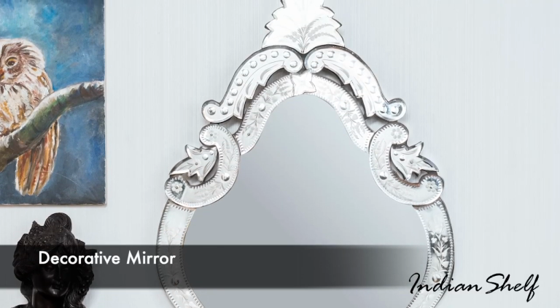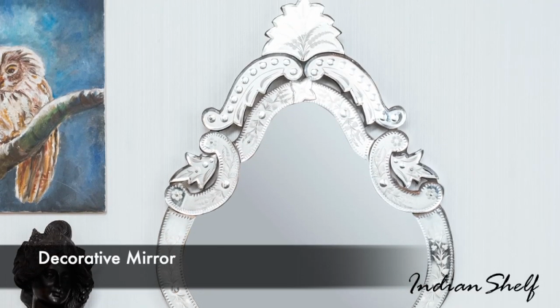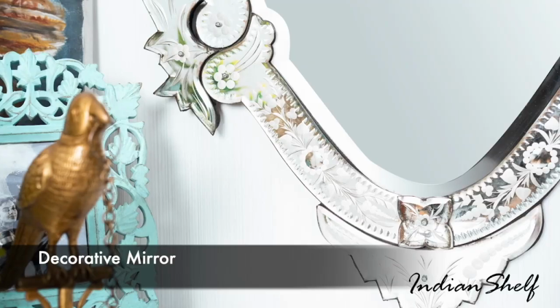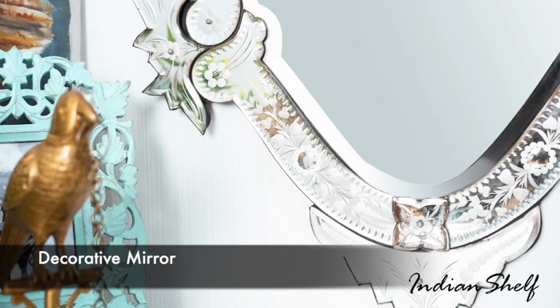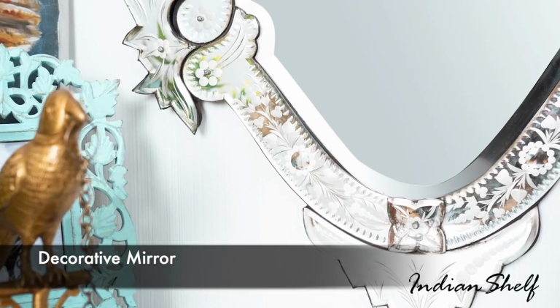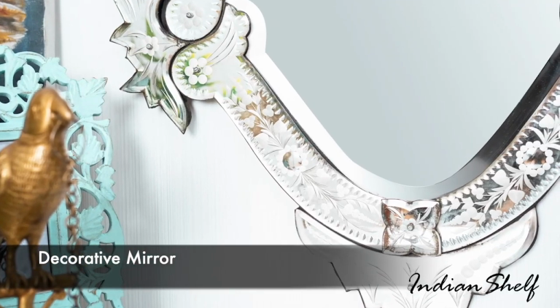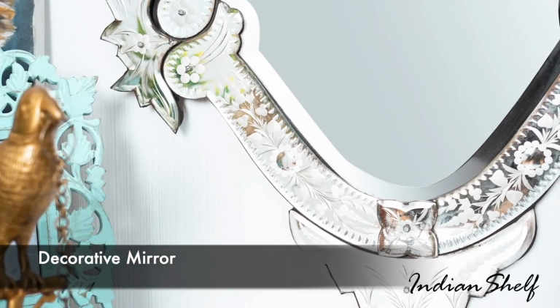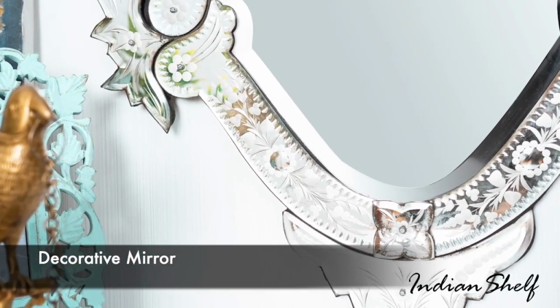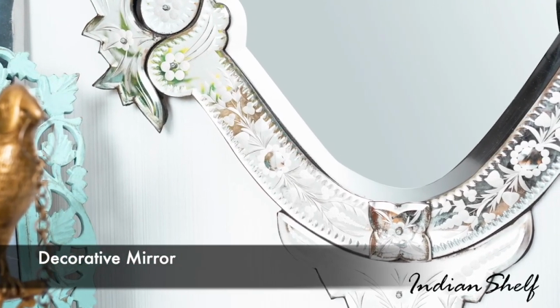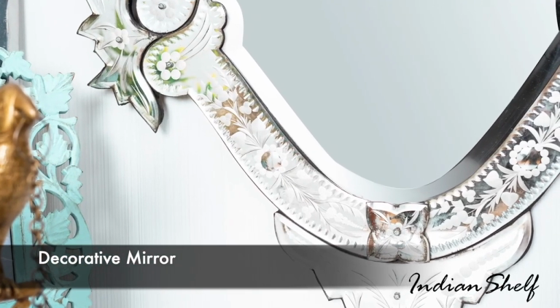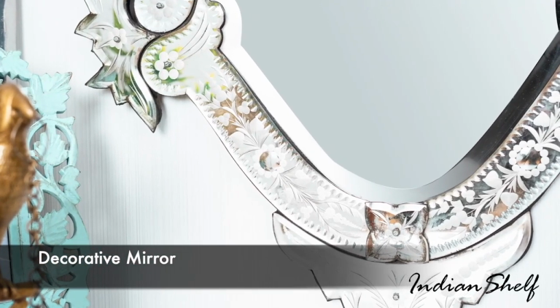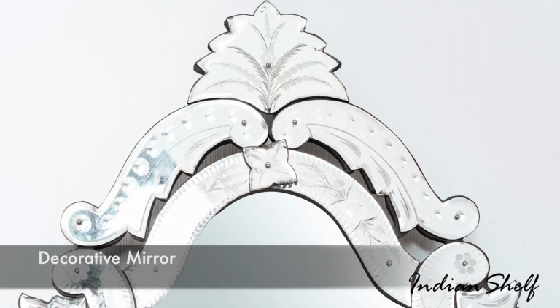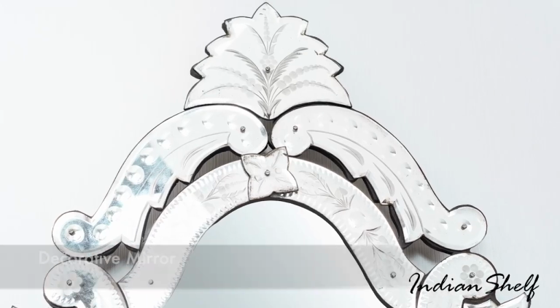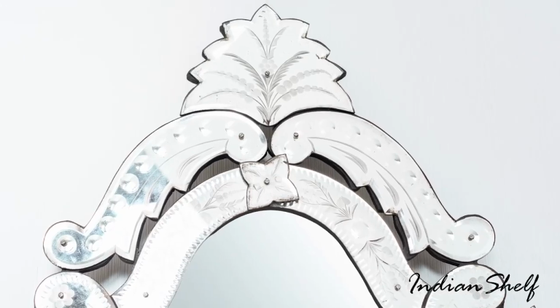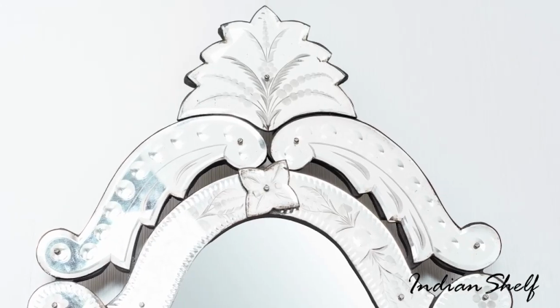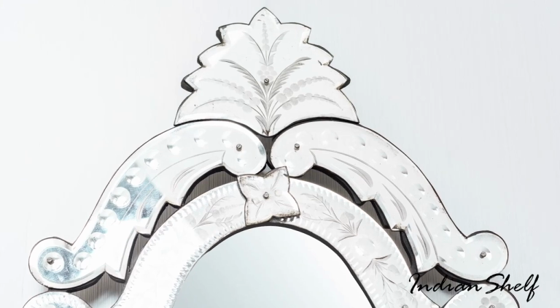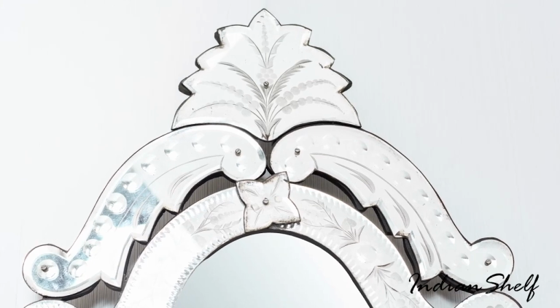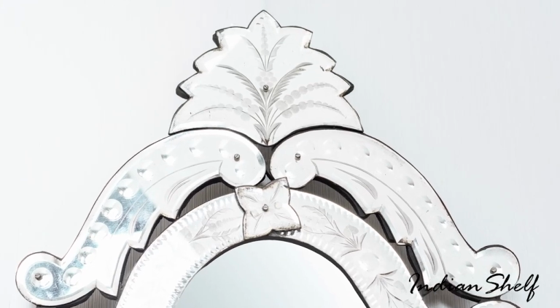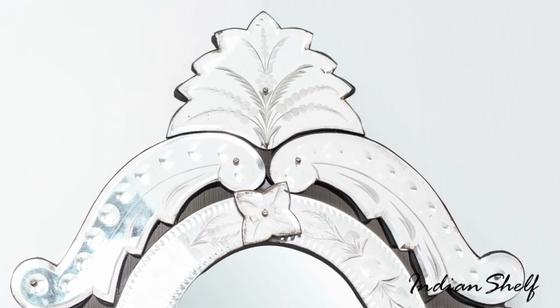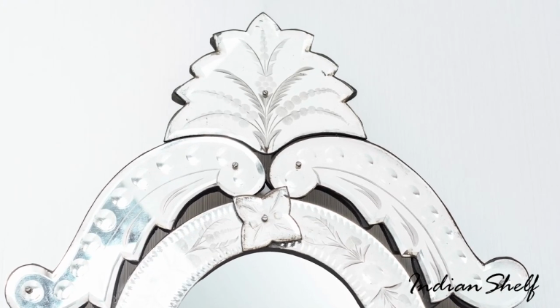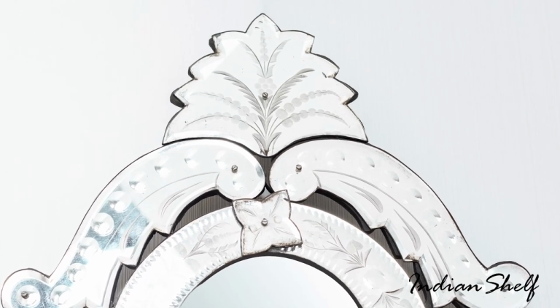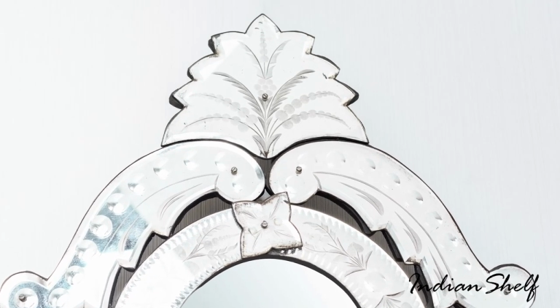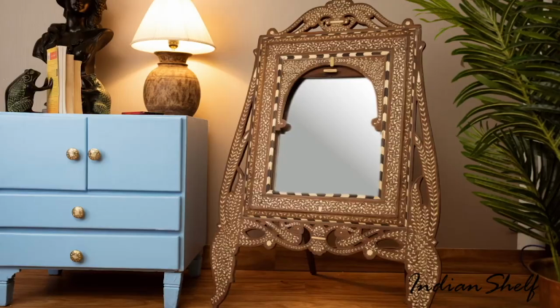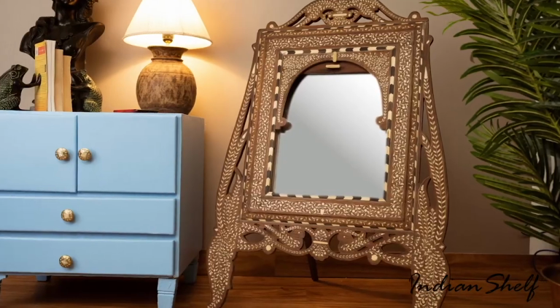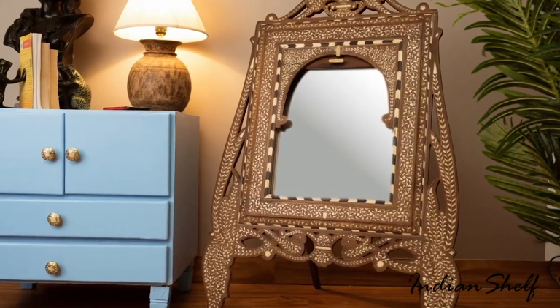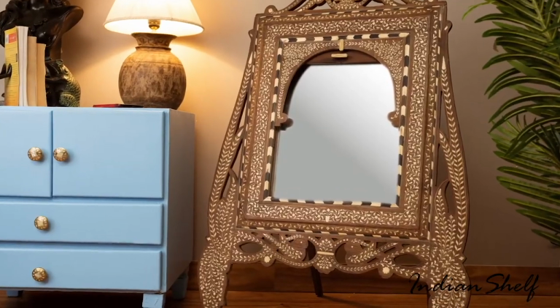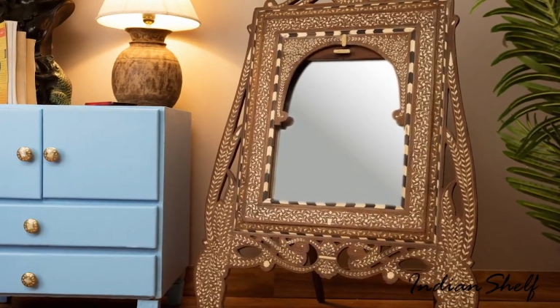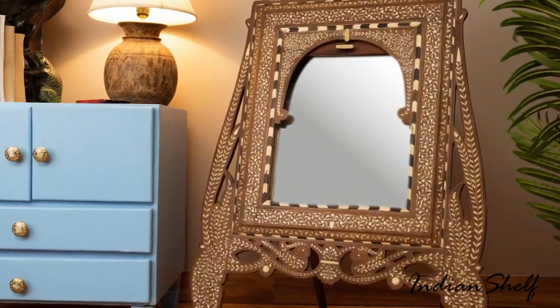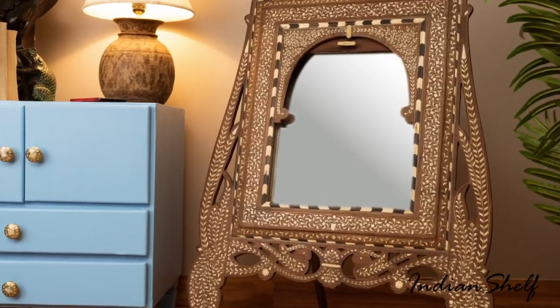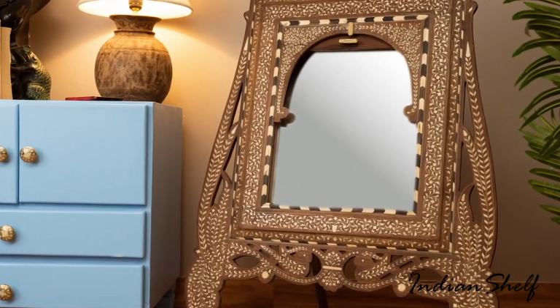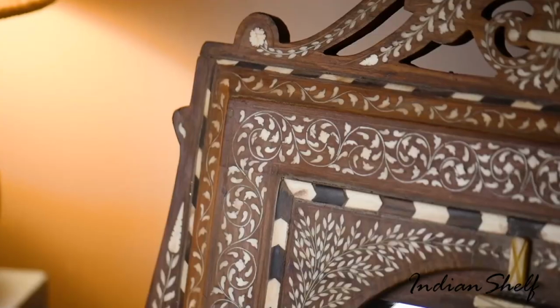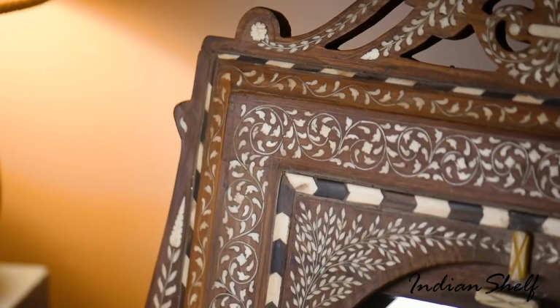Statement mirrors are a core part of any interior design scheme. Such decorative mirrors are enough to create a beautiful ambience.